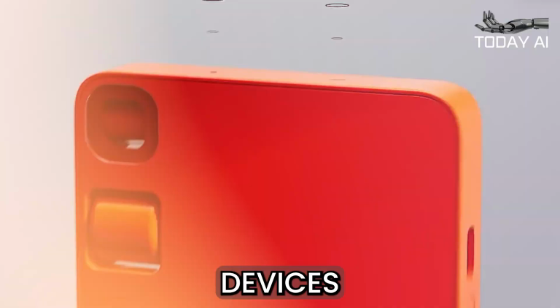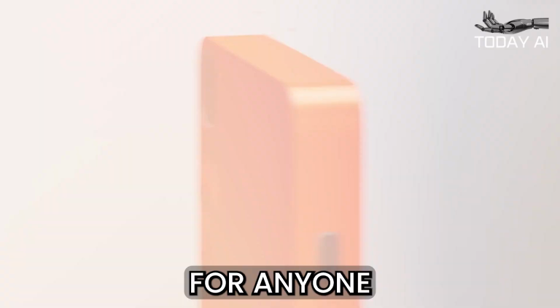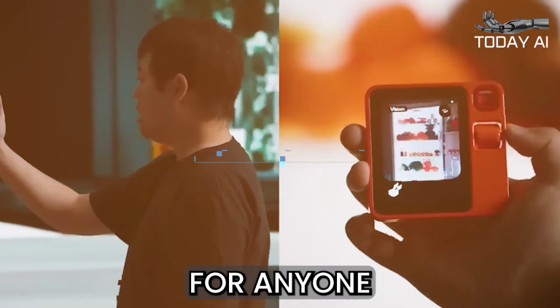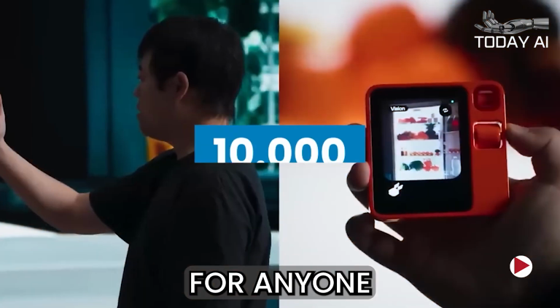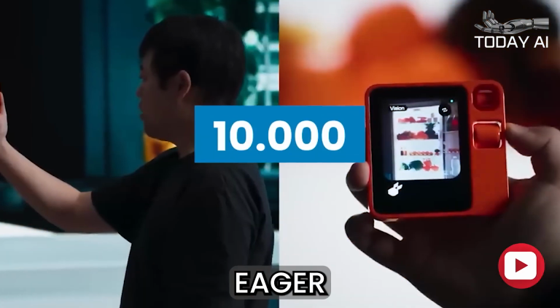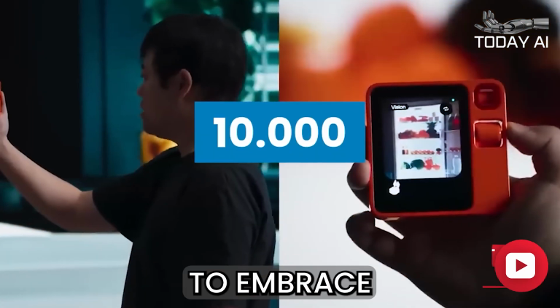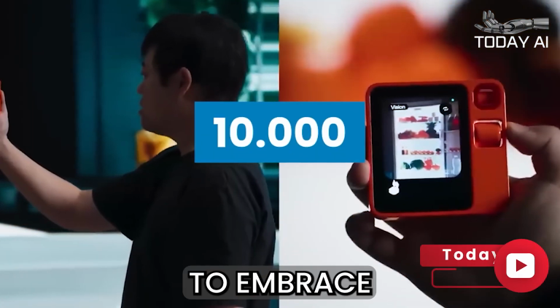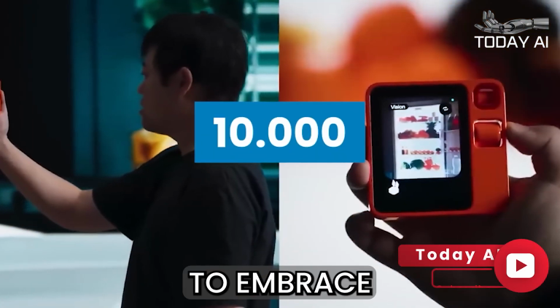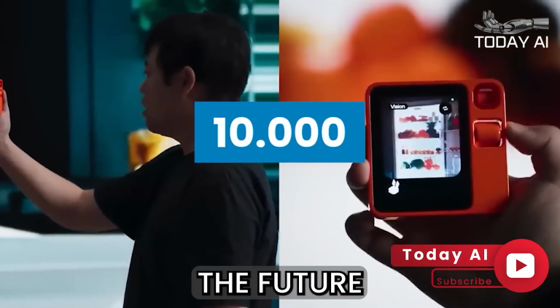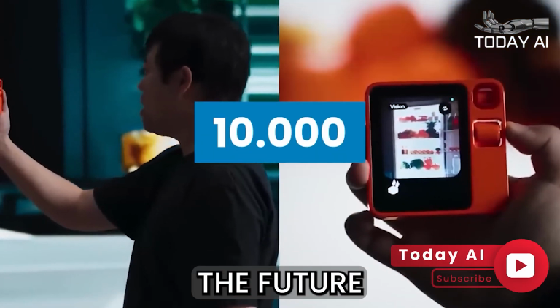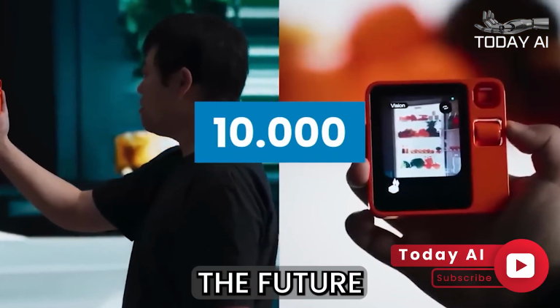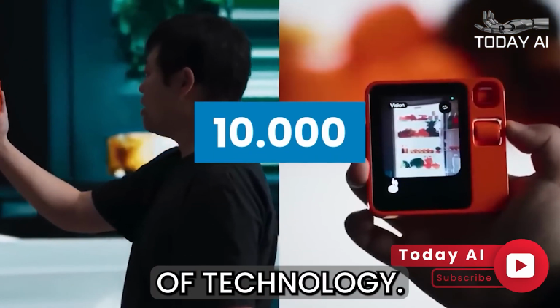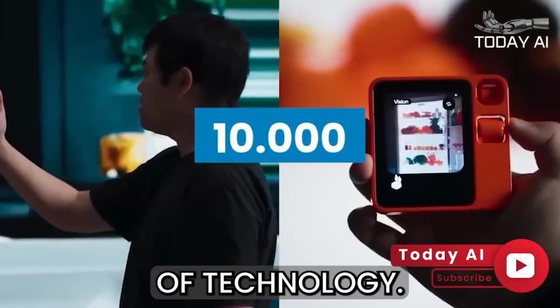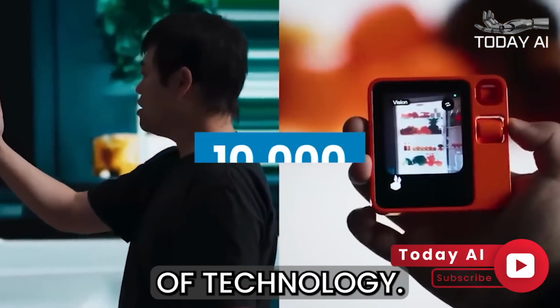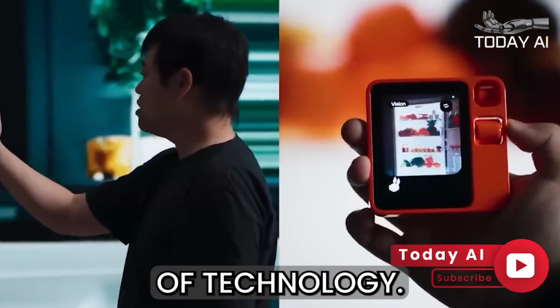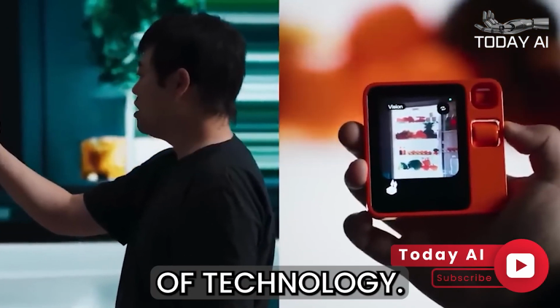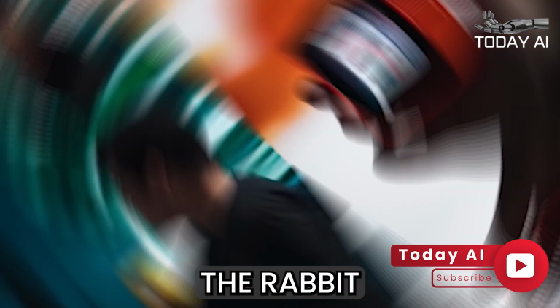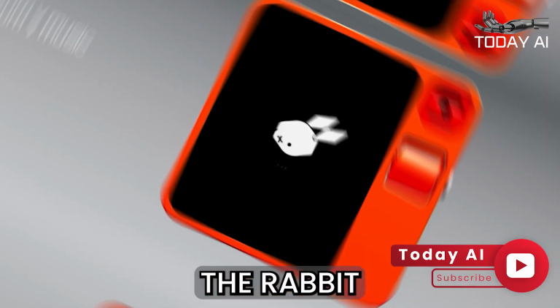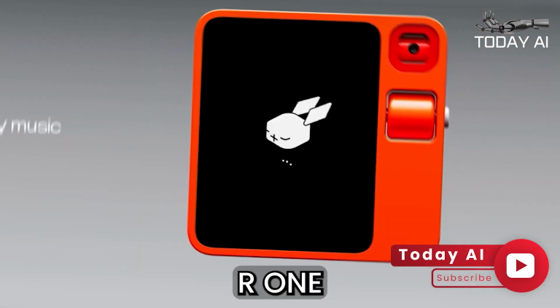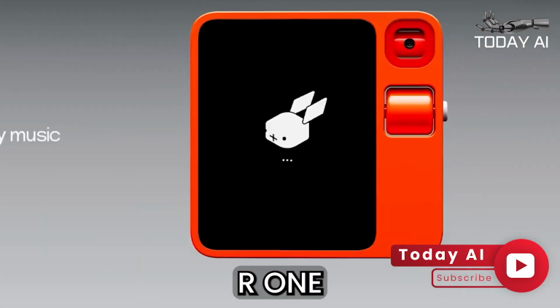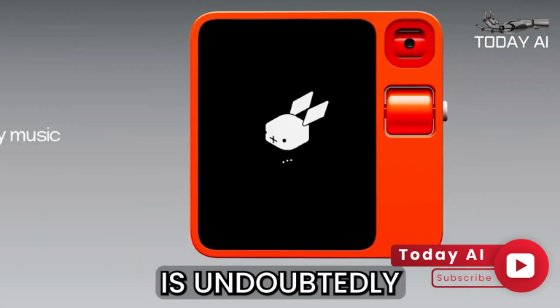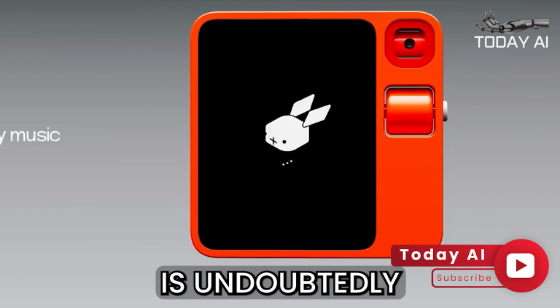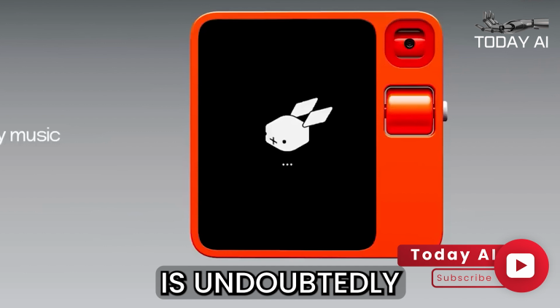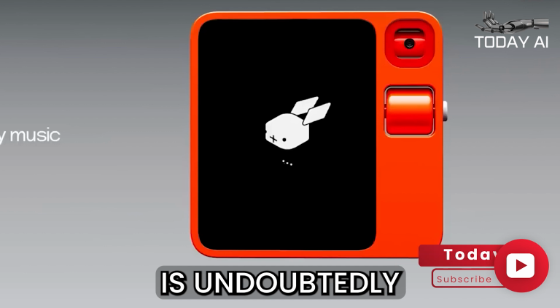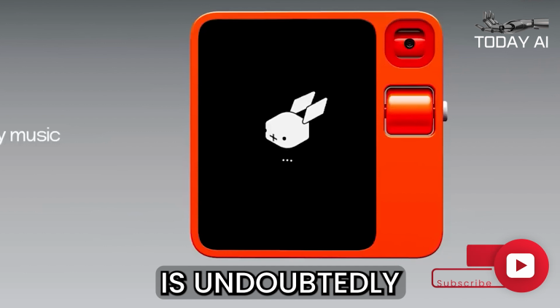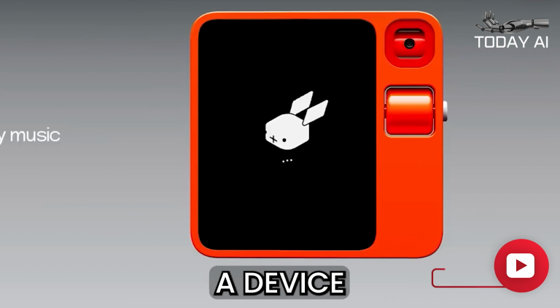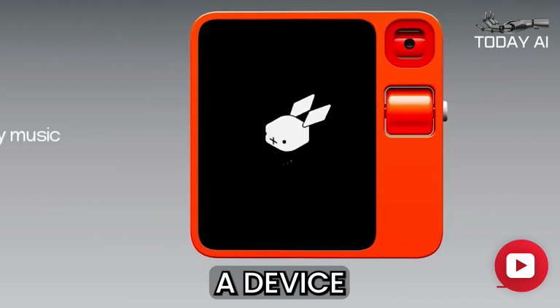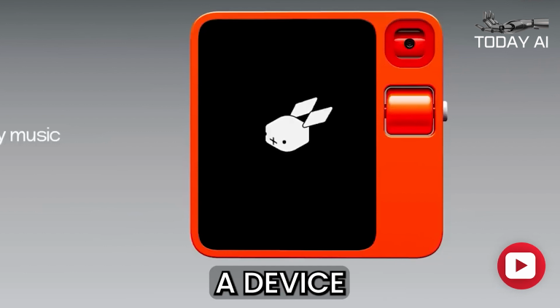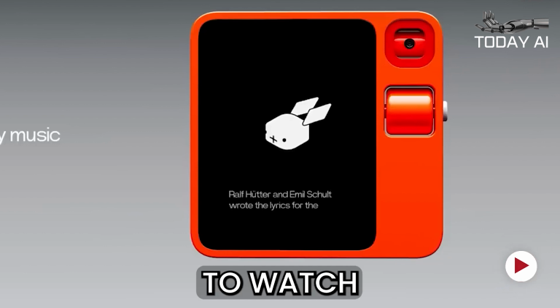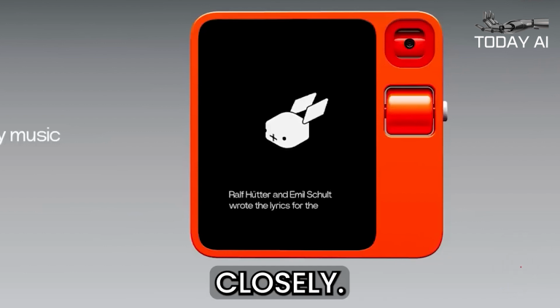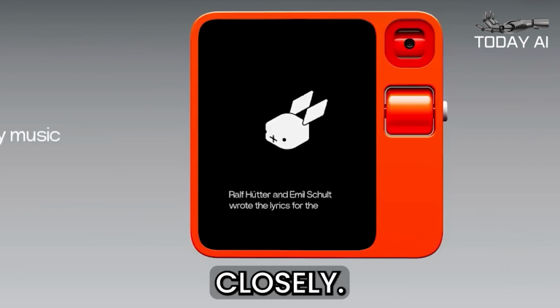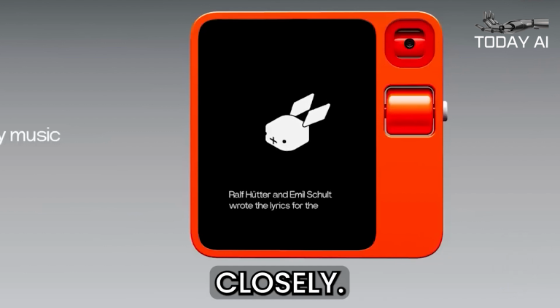For anyone eager to embrace the future of technology, the Rabbit R1 is undoubtedly a device to watch closely.